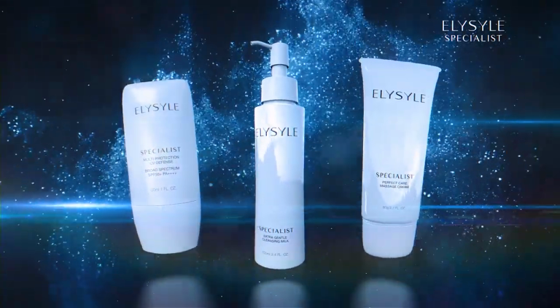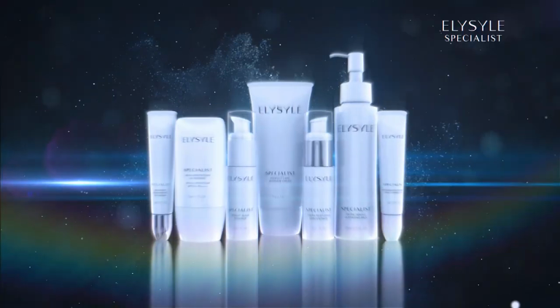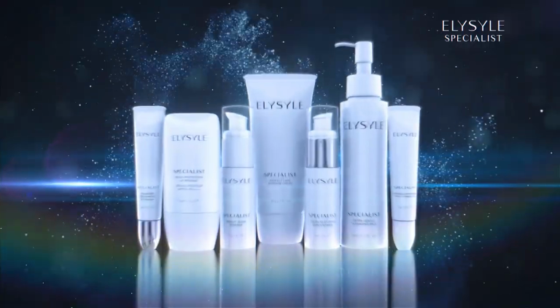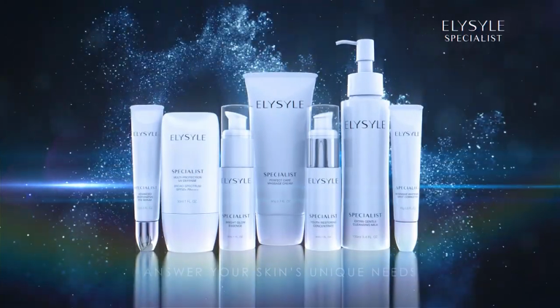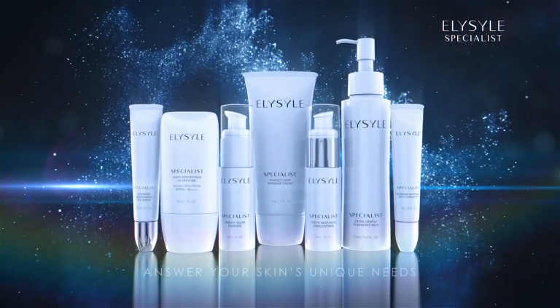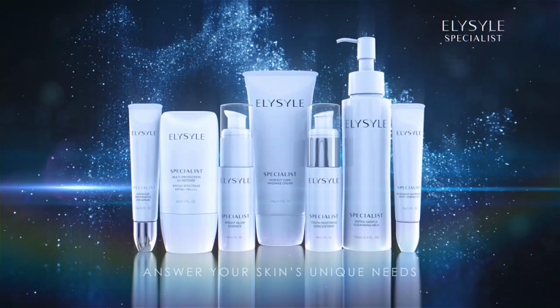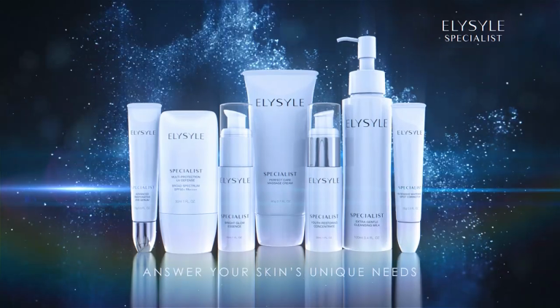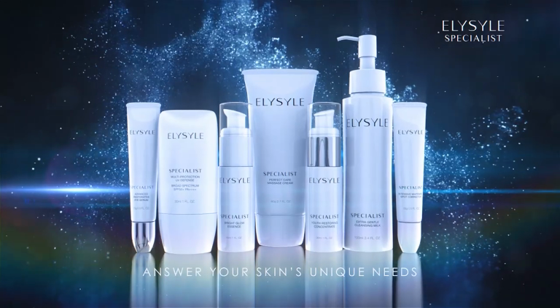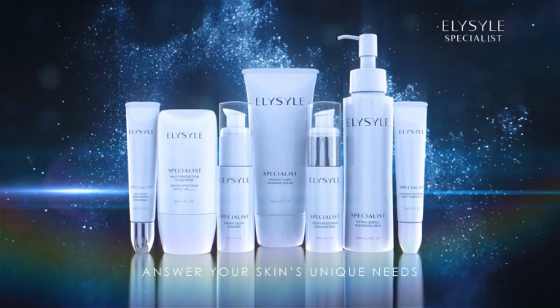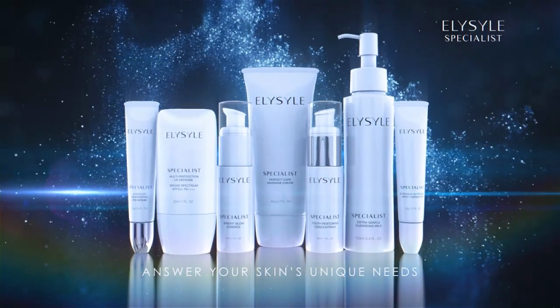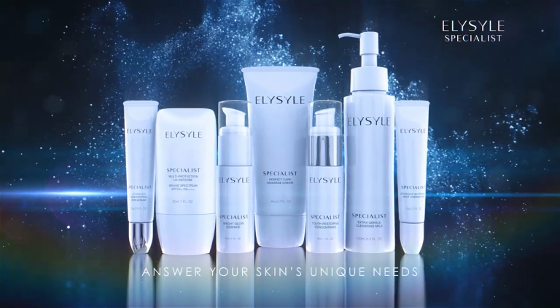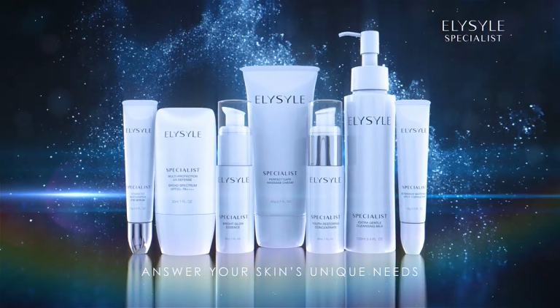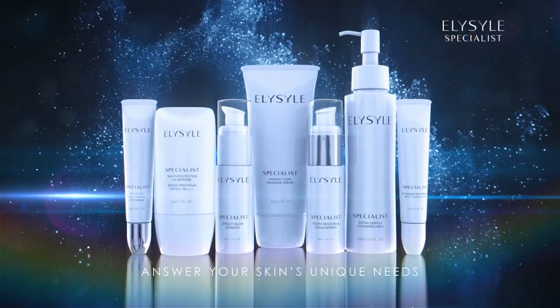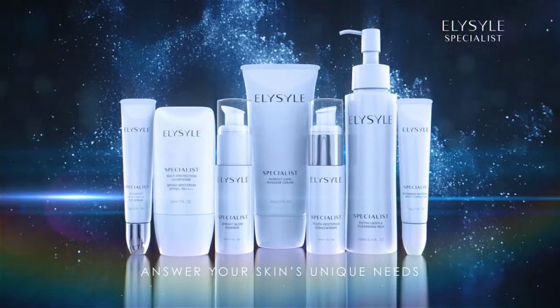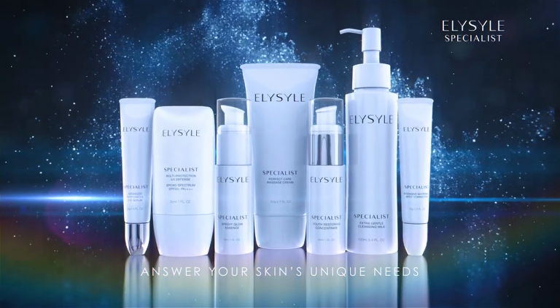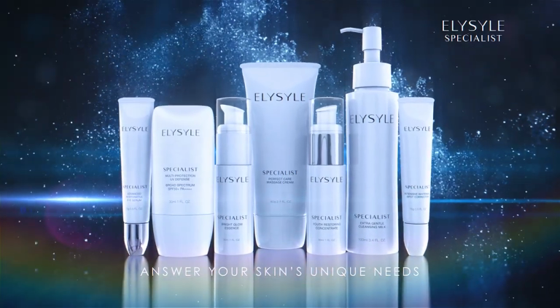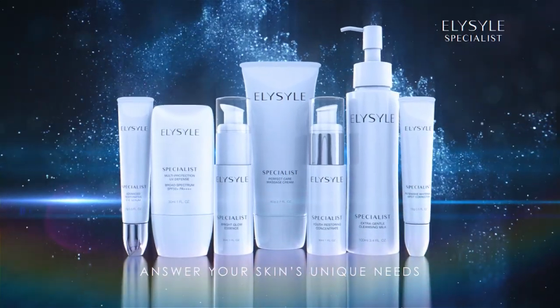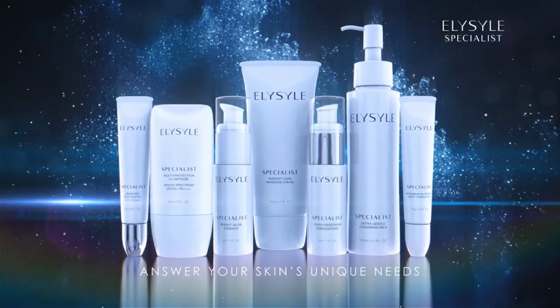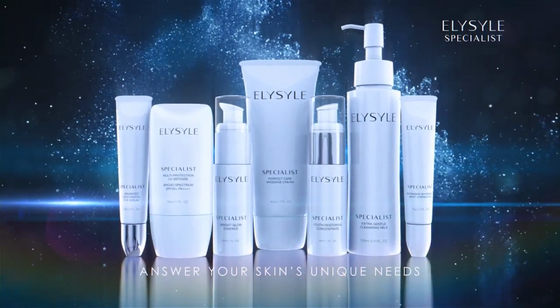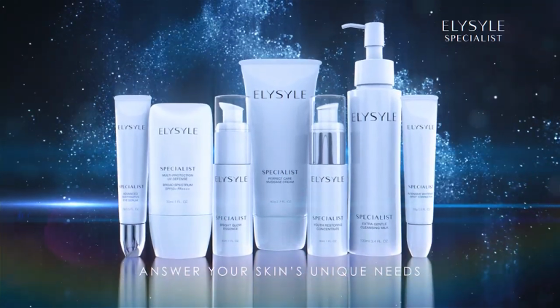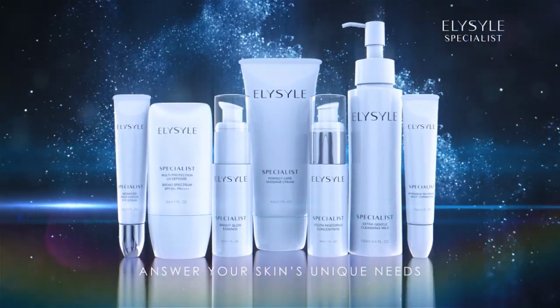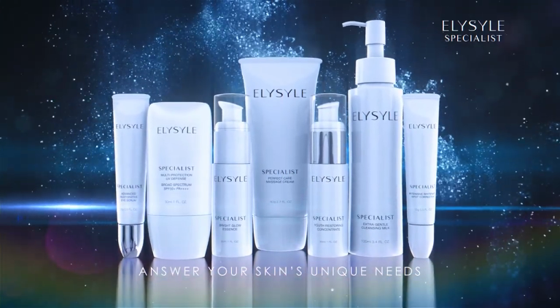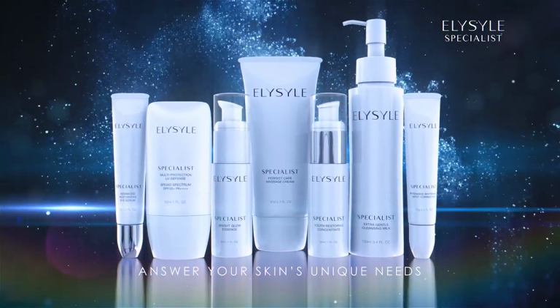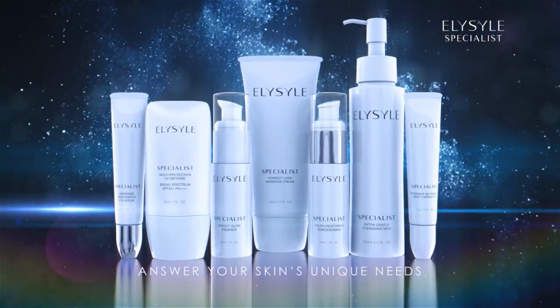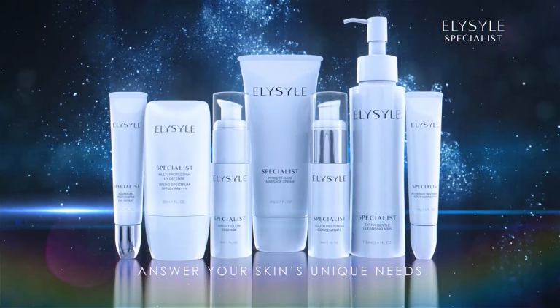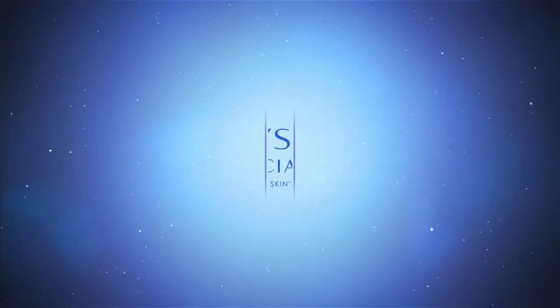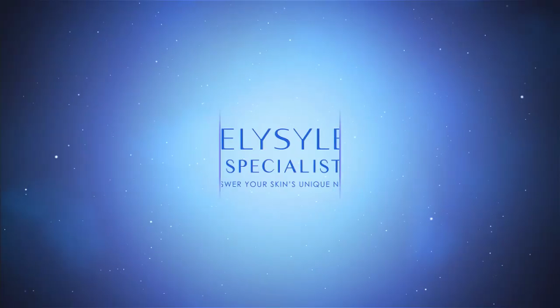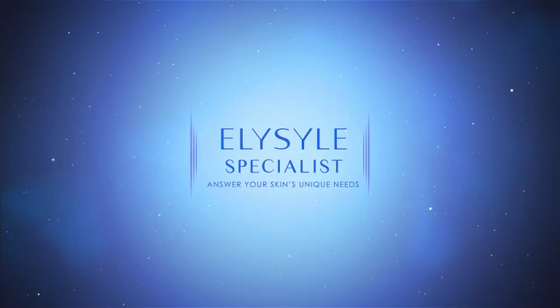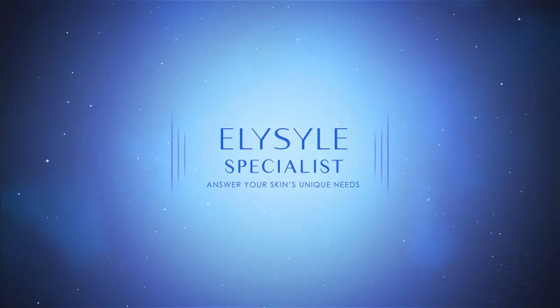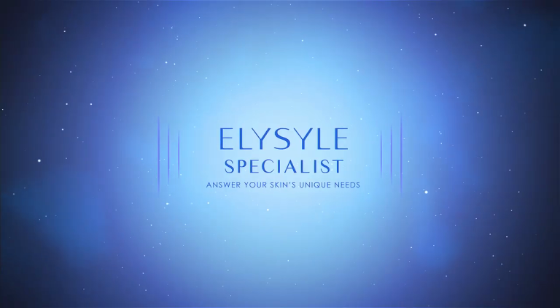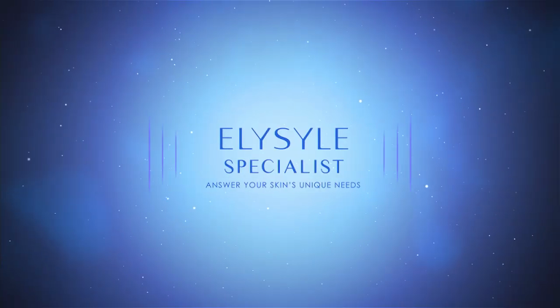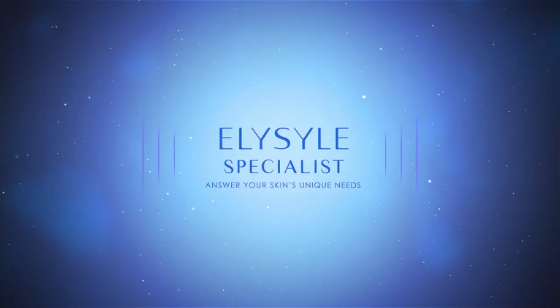Elisil Specialist. Answer your skin's unique needs.